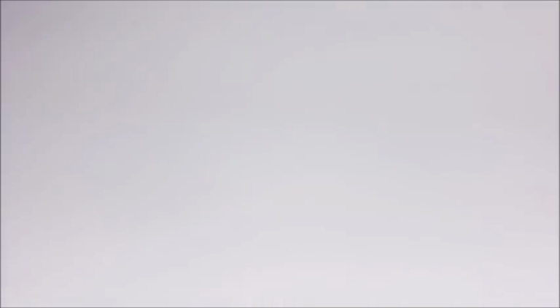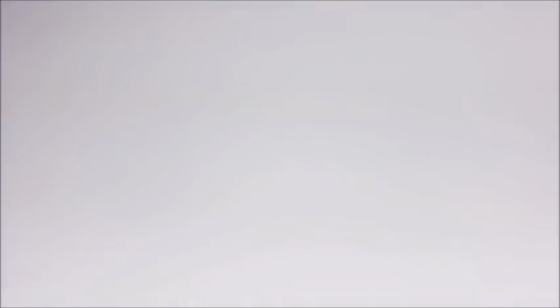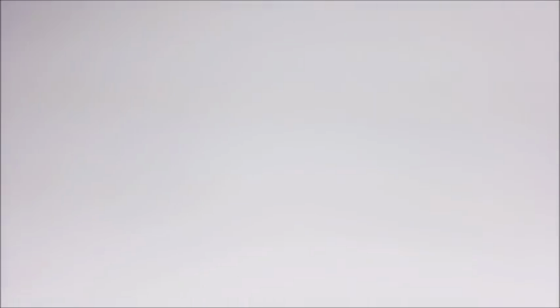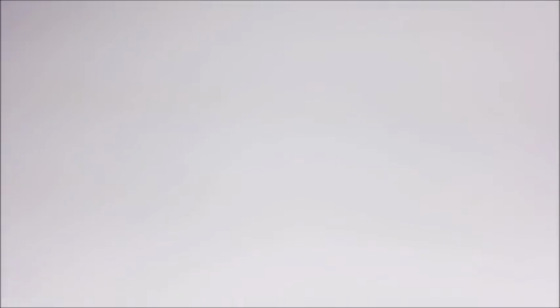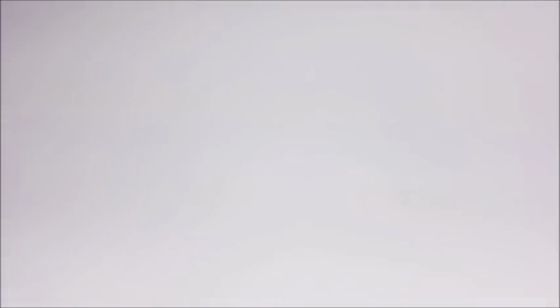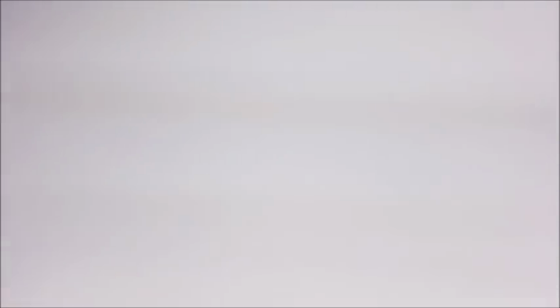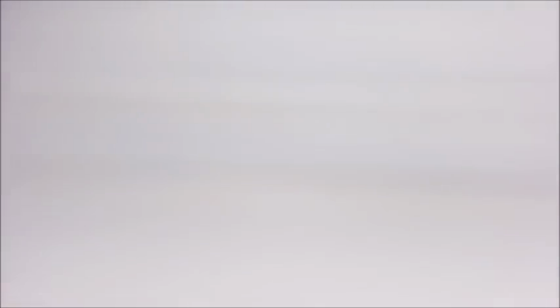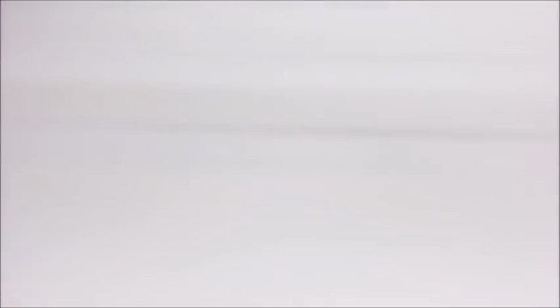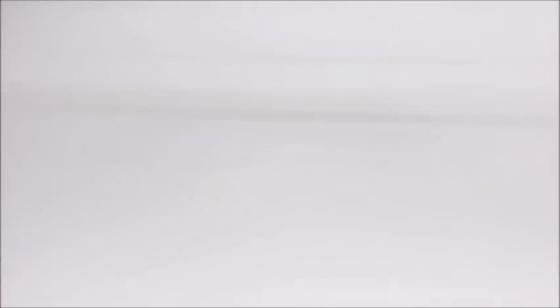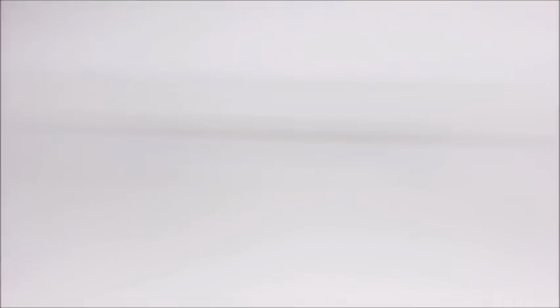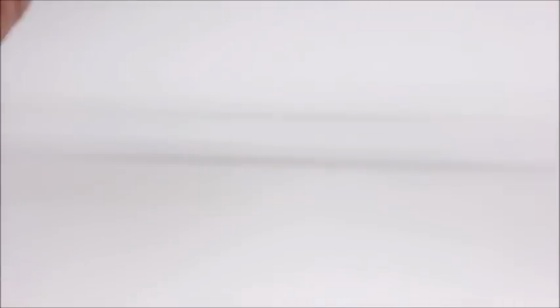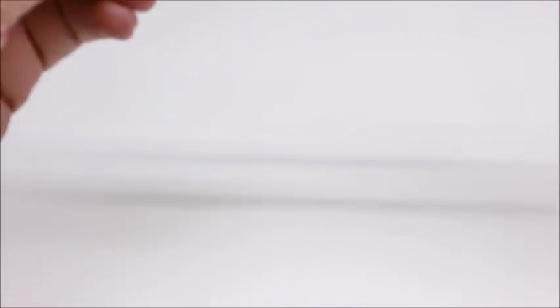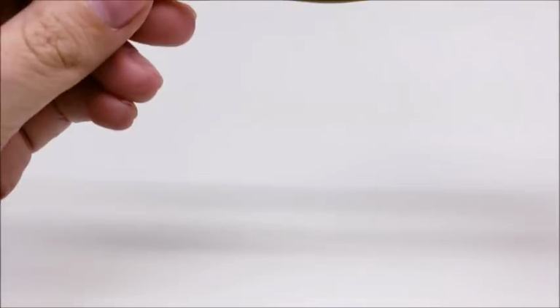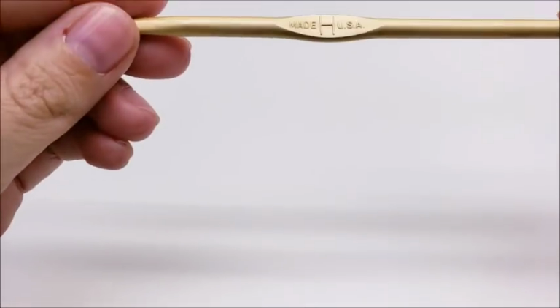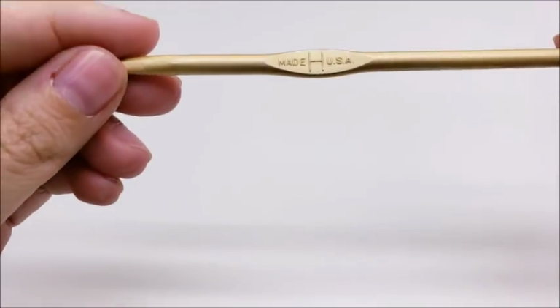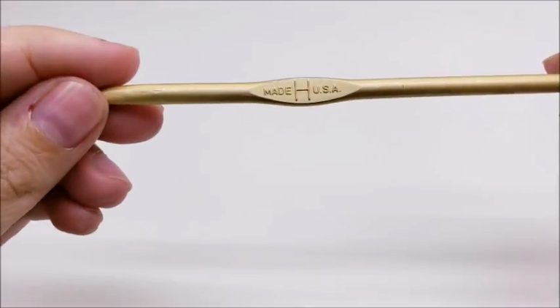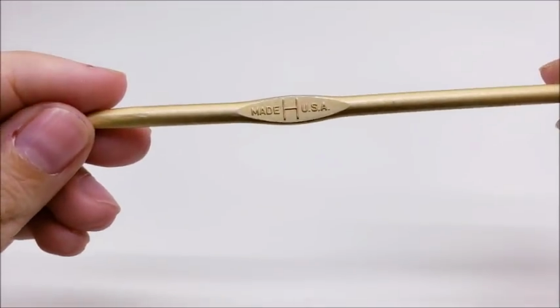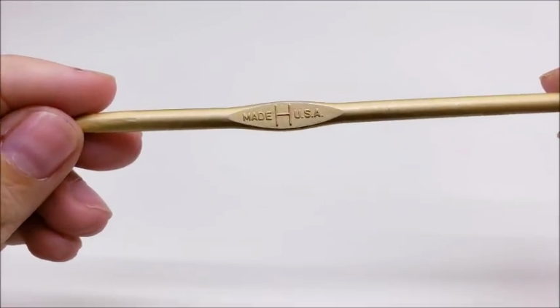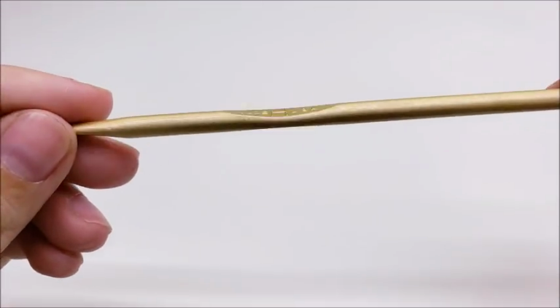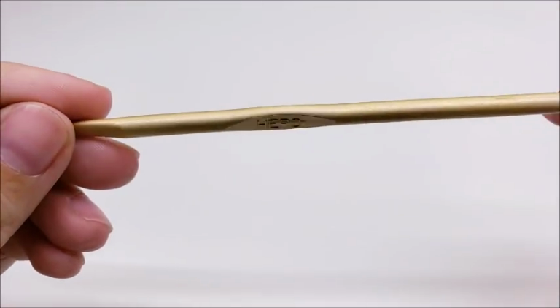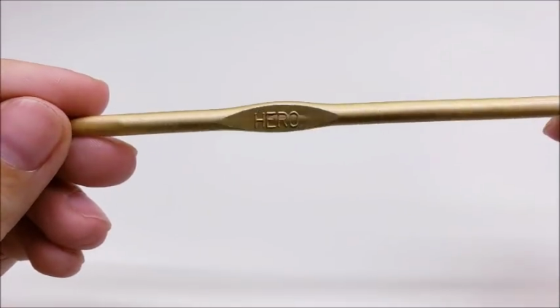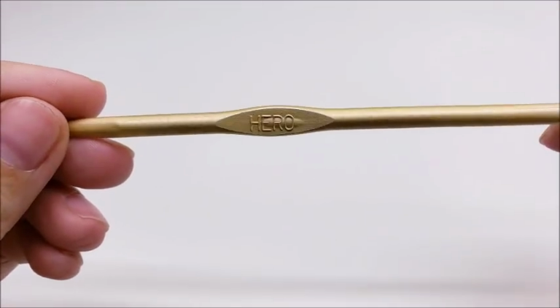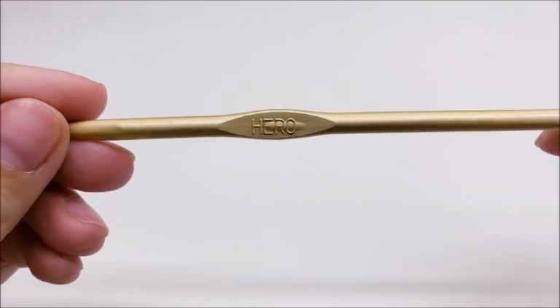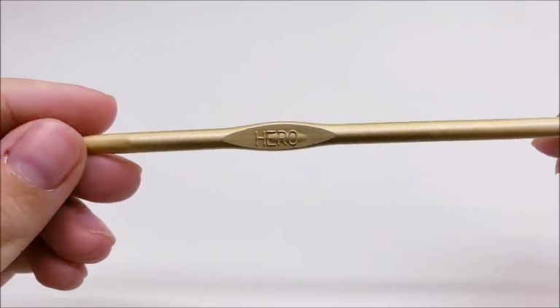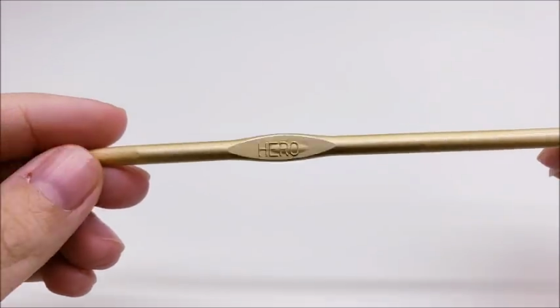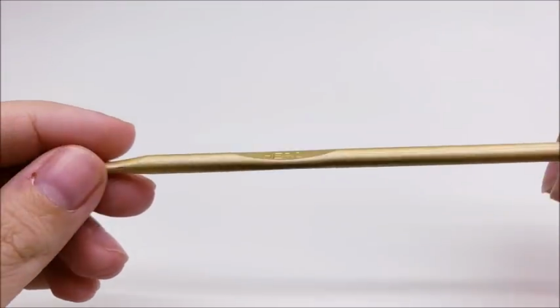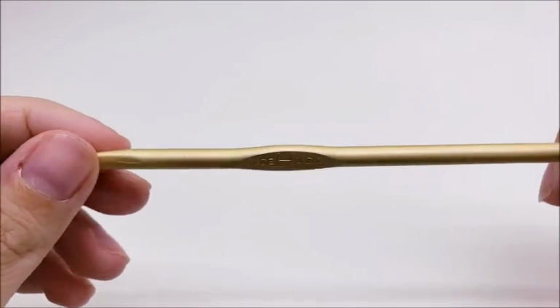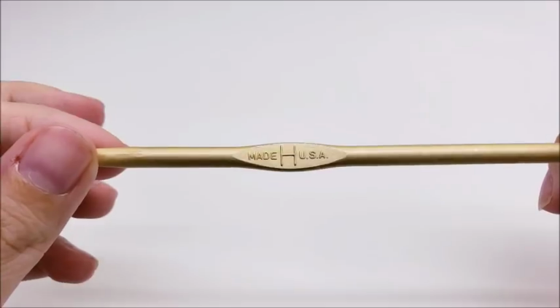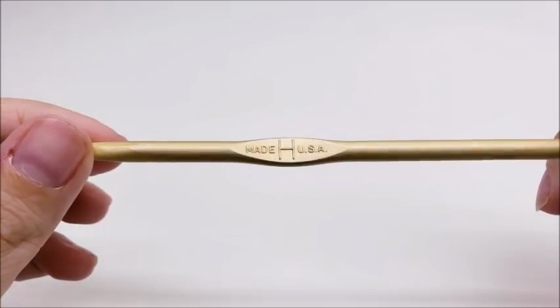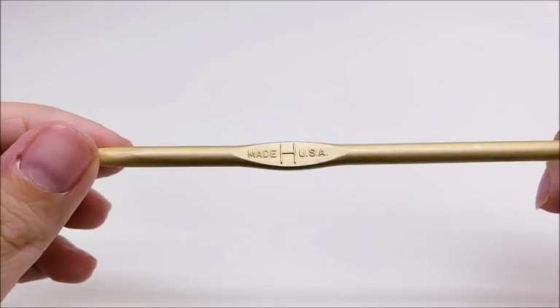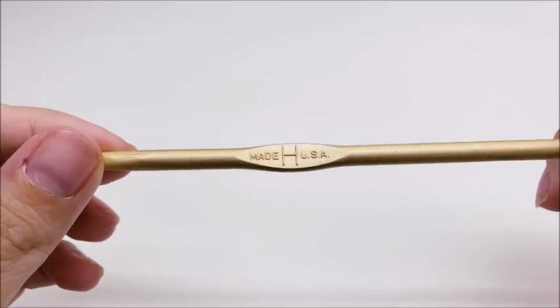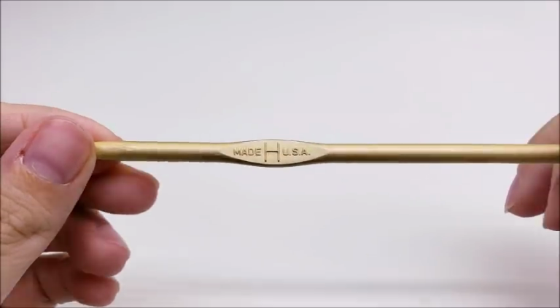I'm going to be using a size H, which is a 5 millimeter crochet hook.